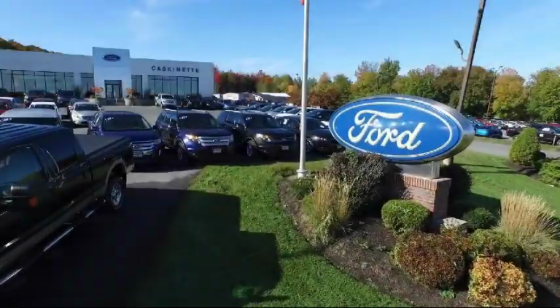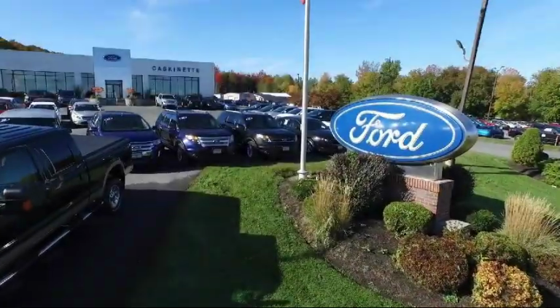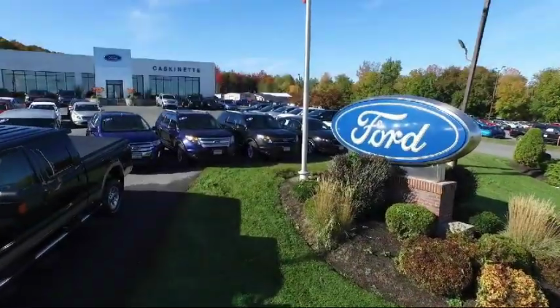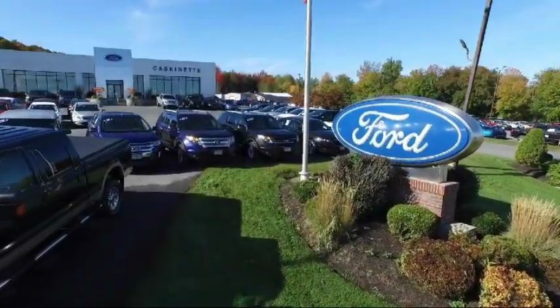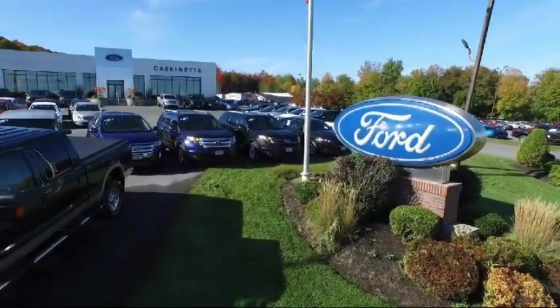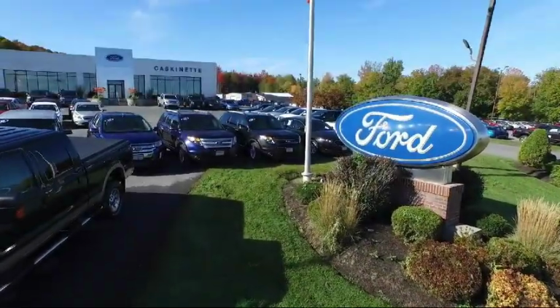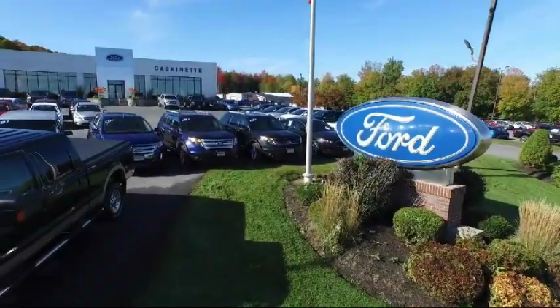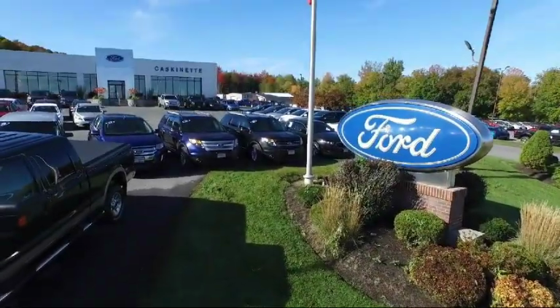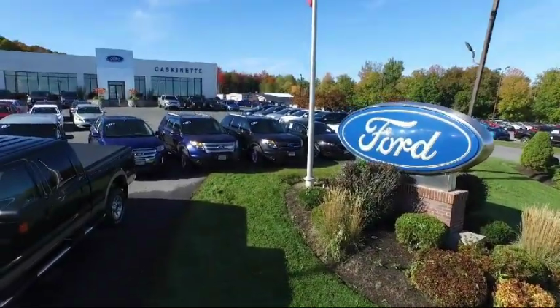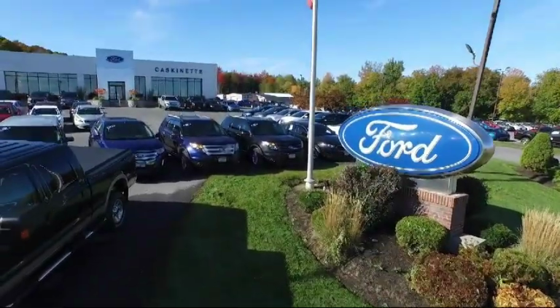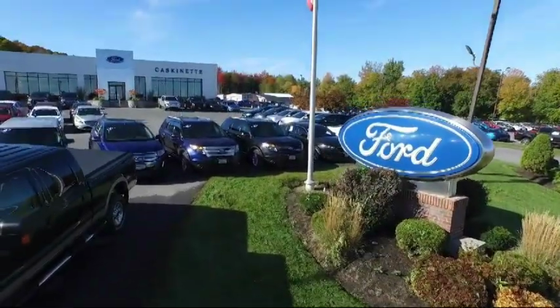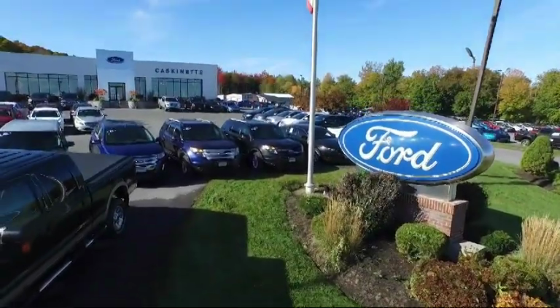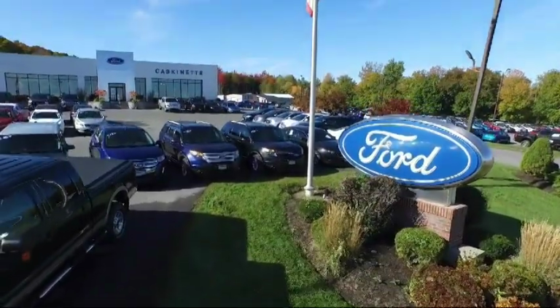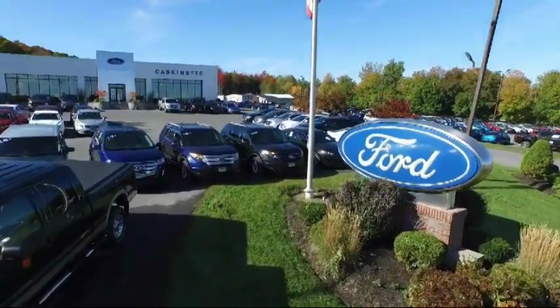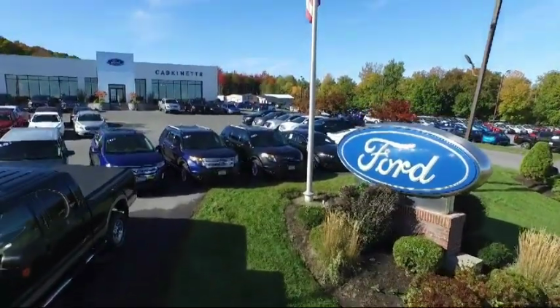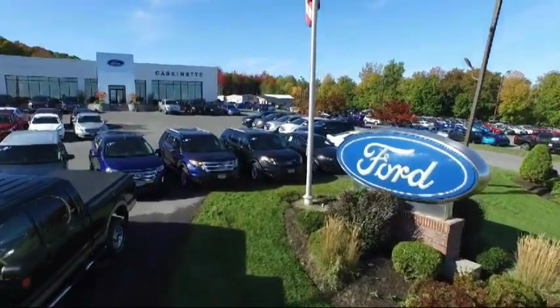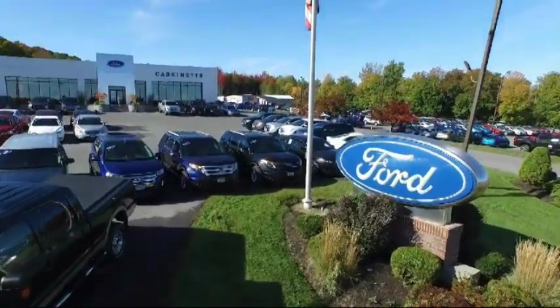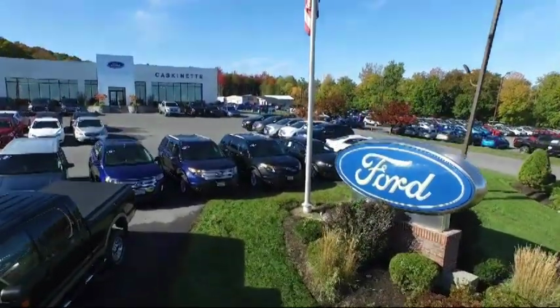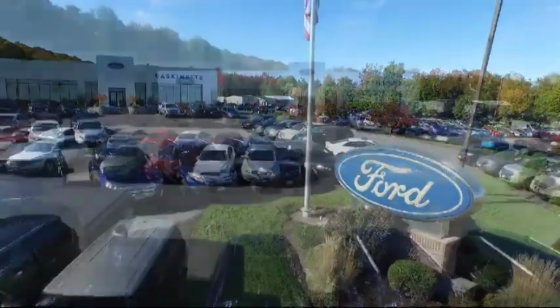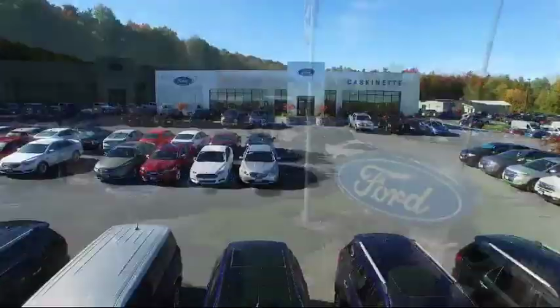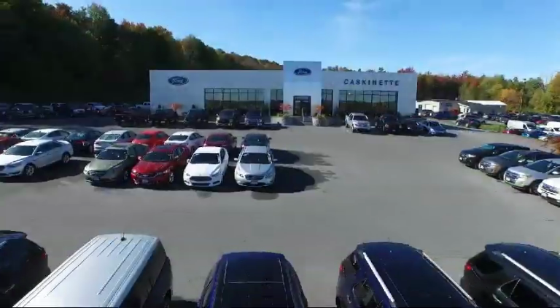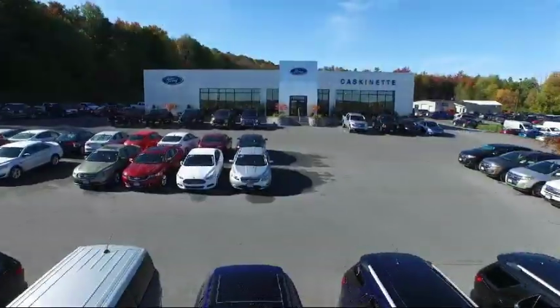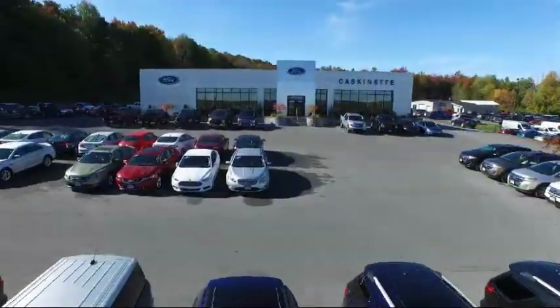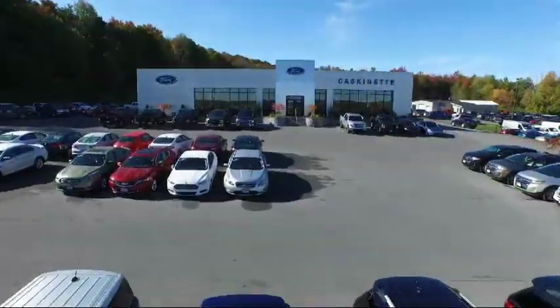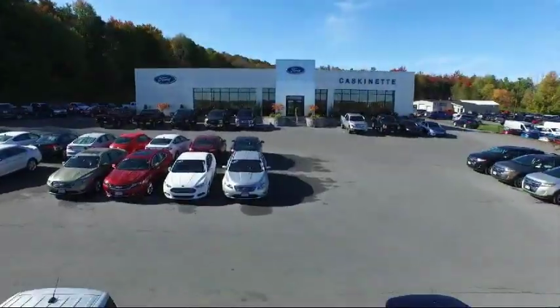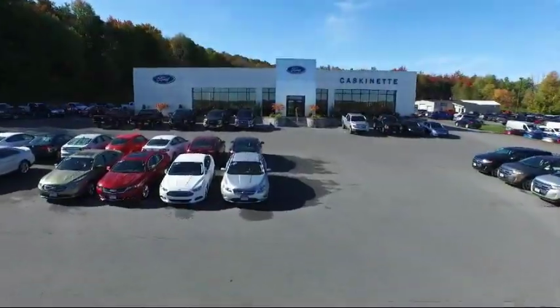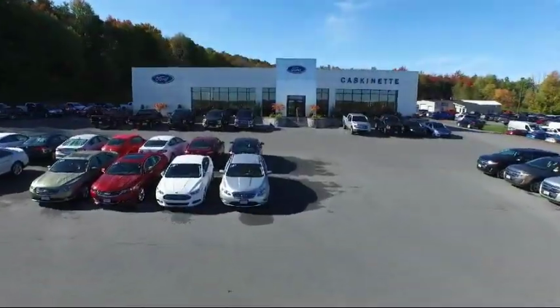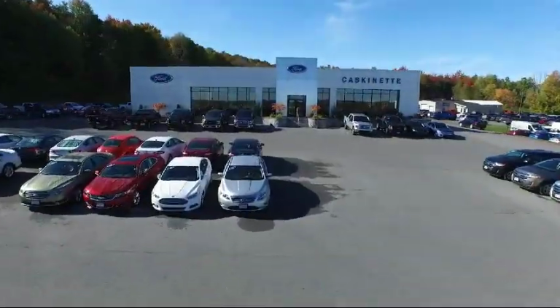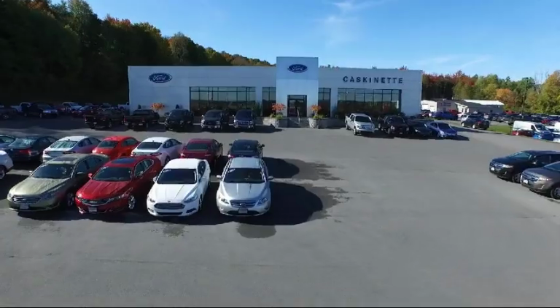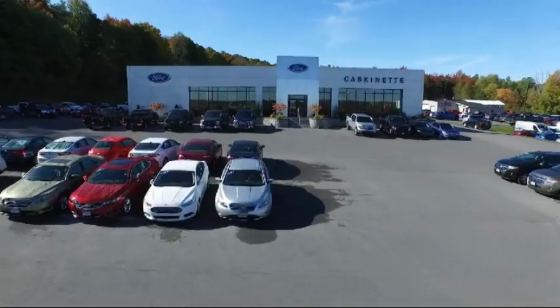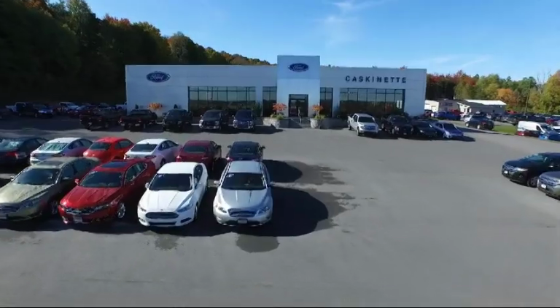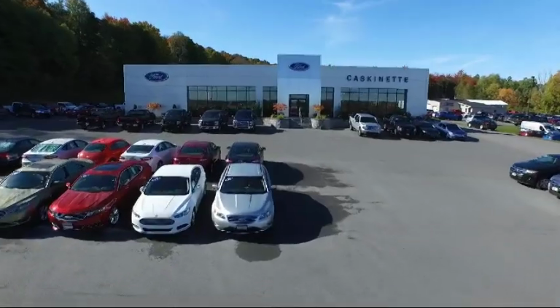Welcome to Cascanet Ford, and here's a look at another one of our new Fords from our extensive inventory.